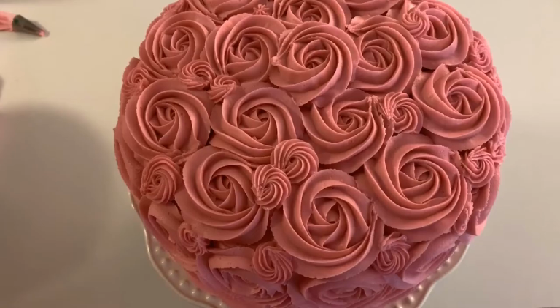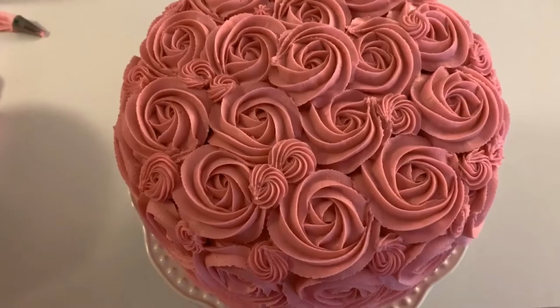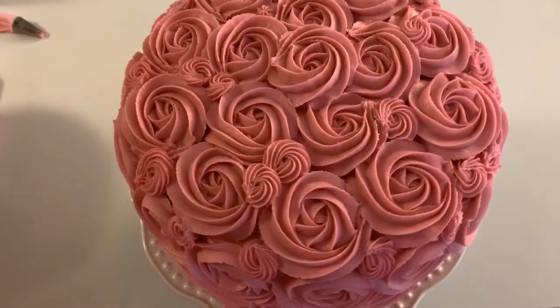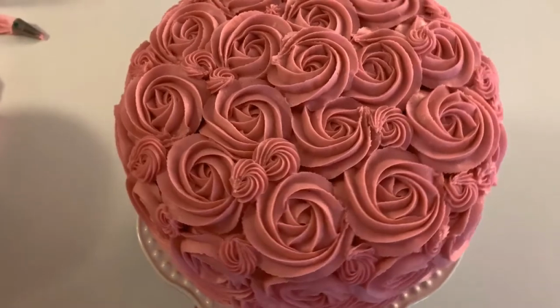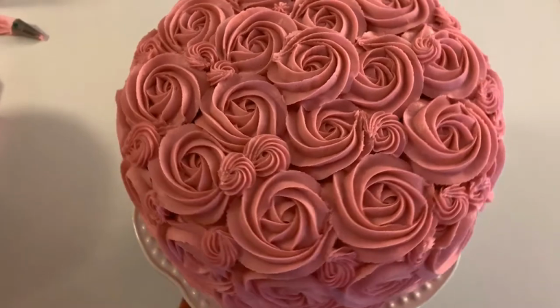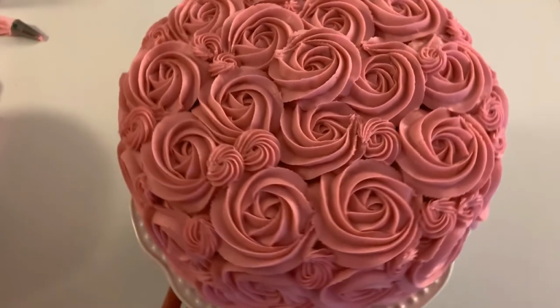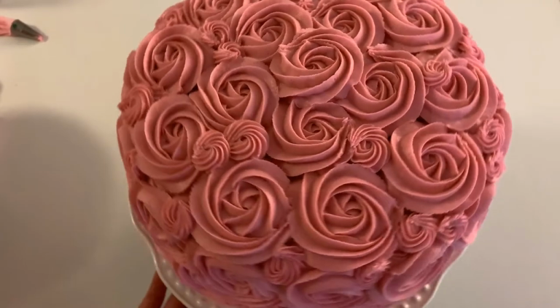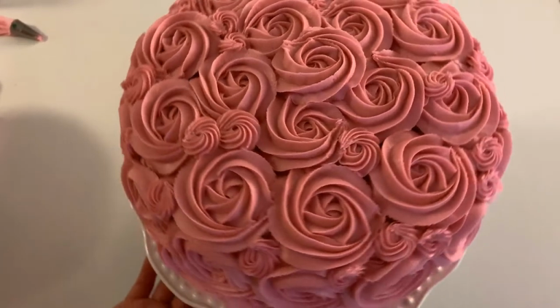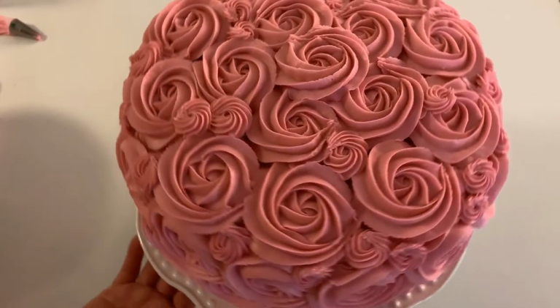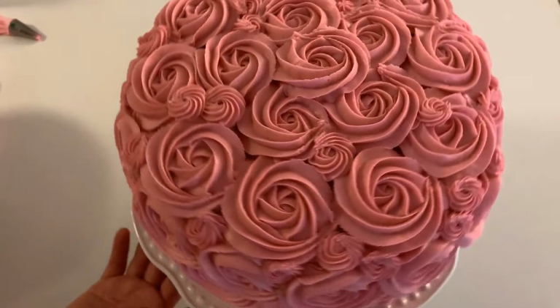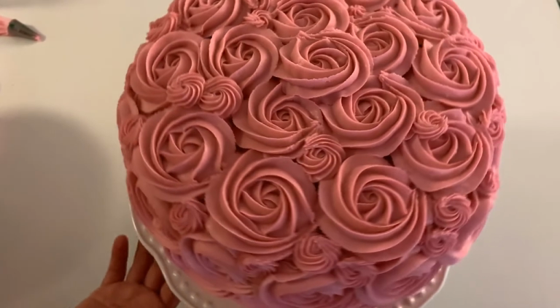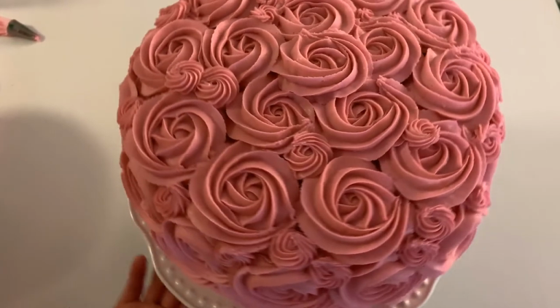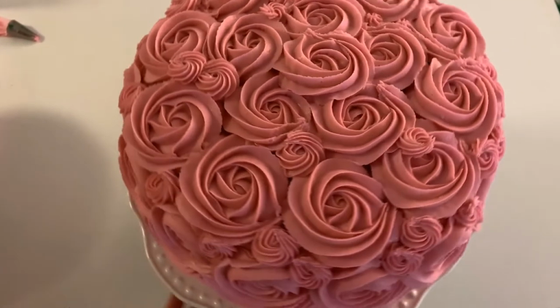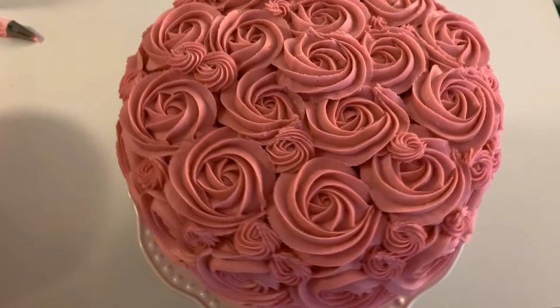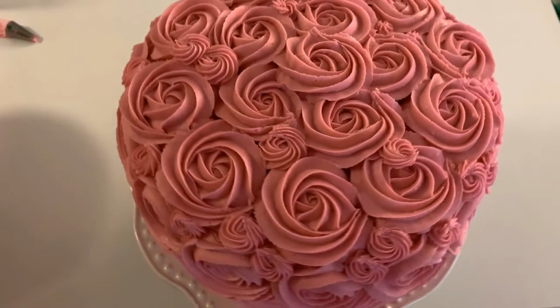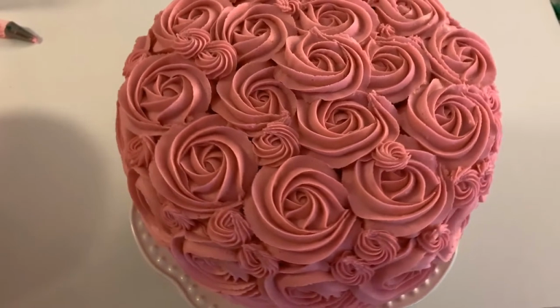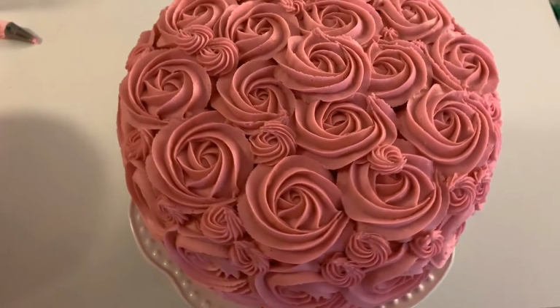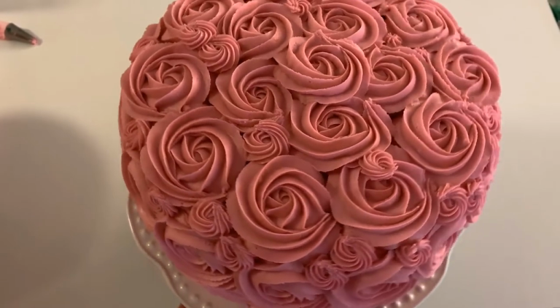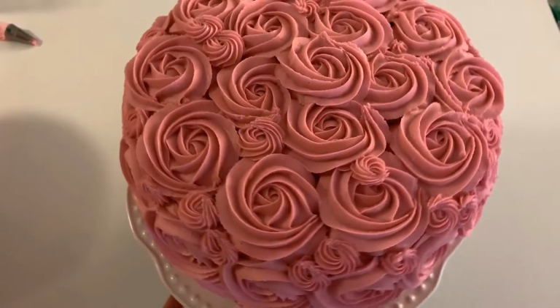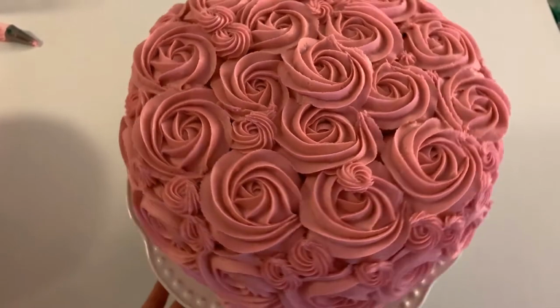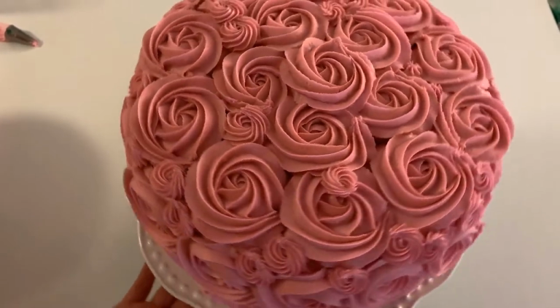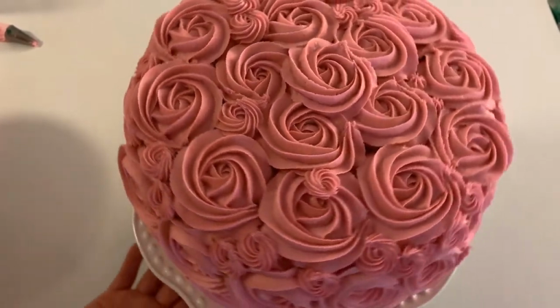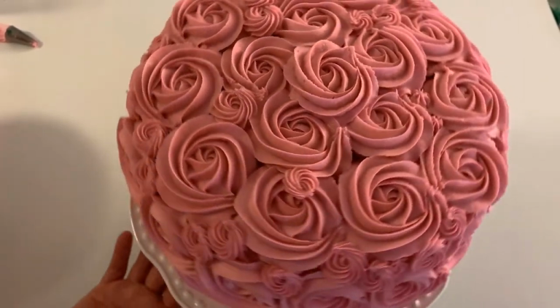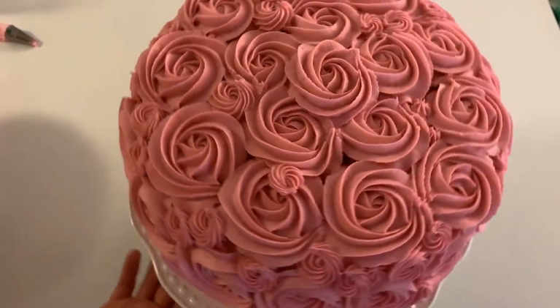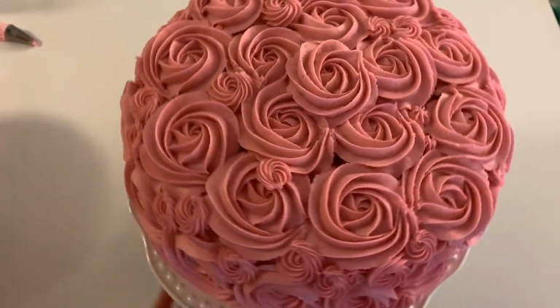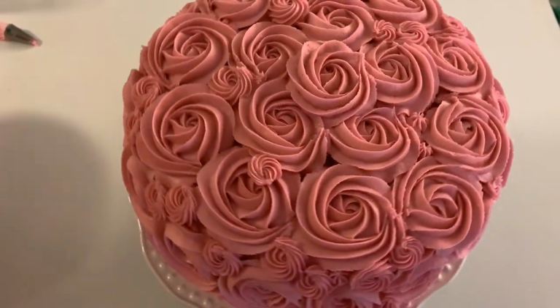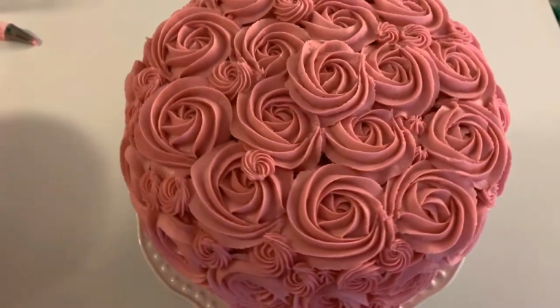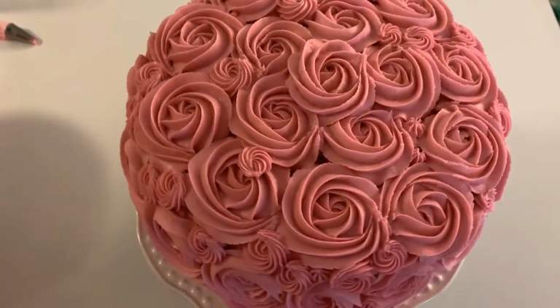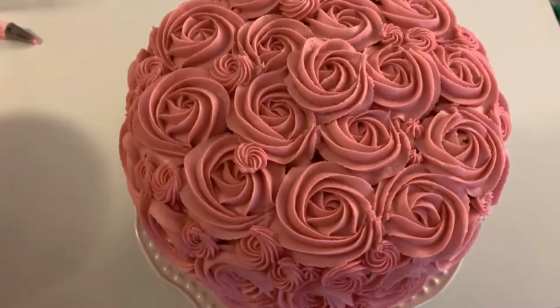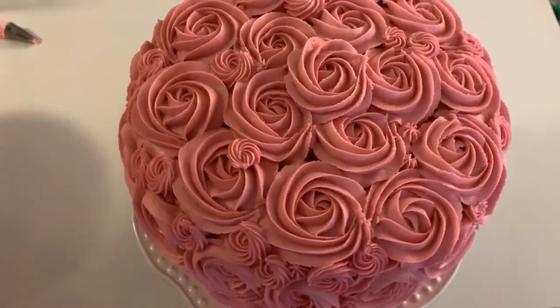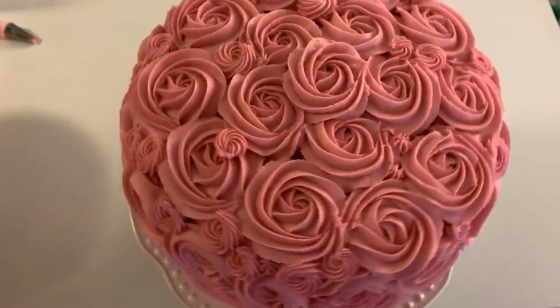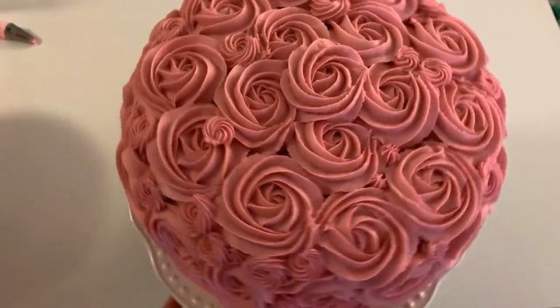Hello bakers! I'm Ananda and today I'm gonna show you how to make a rosette cake.